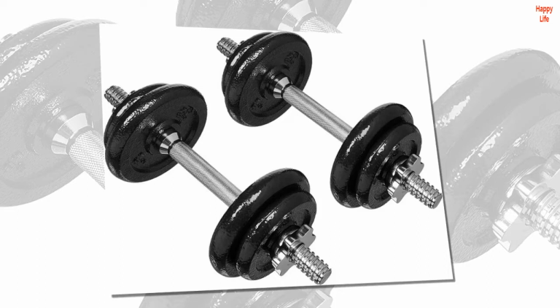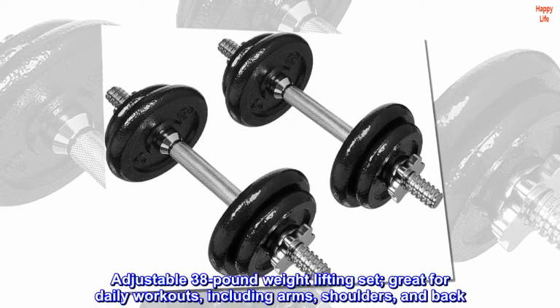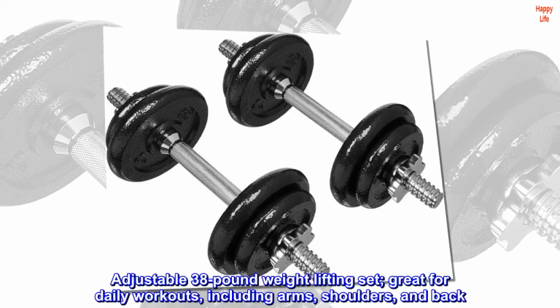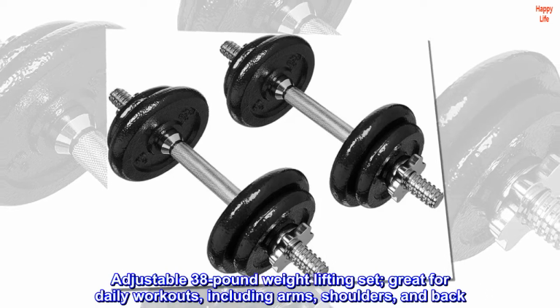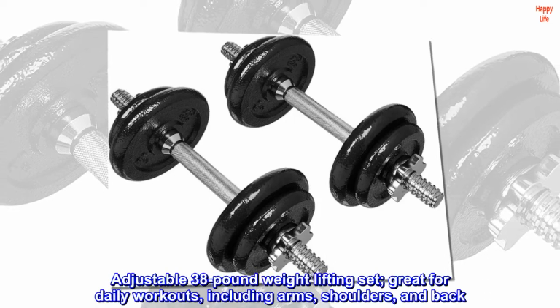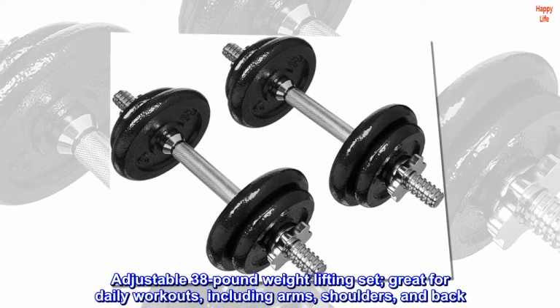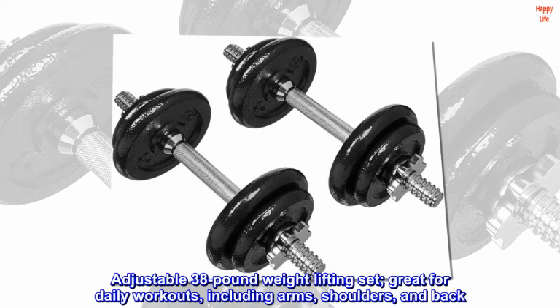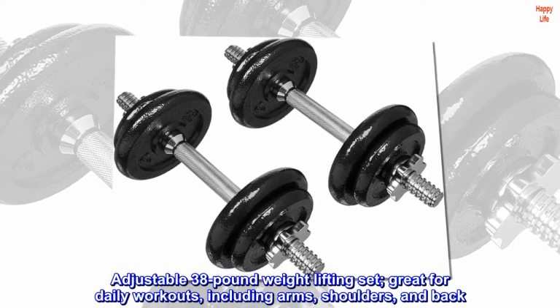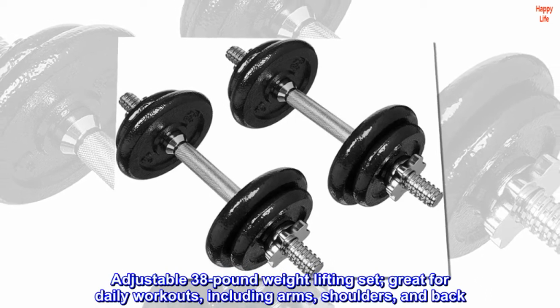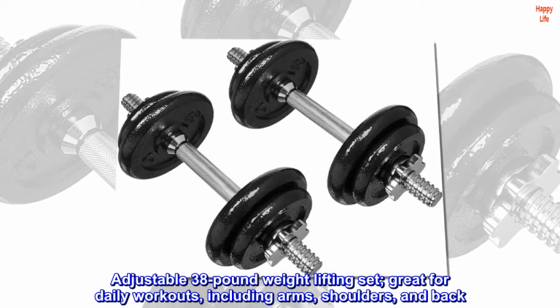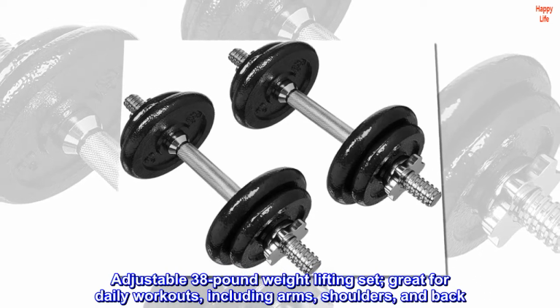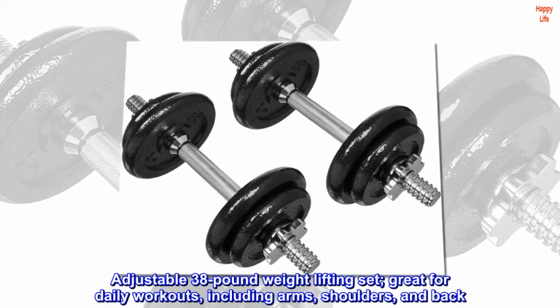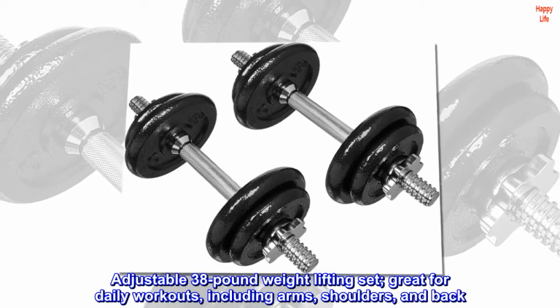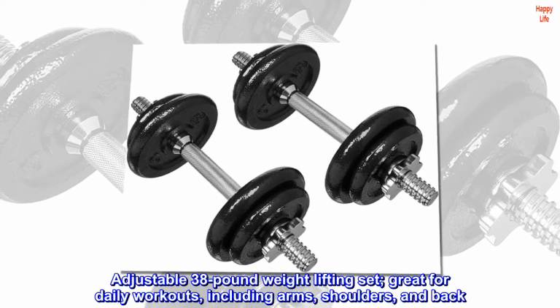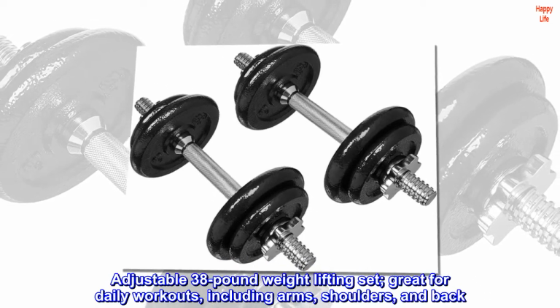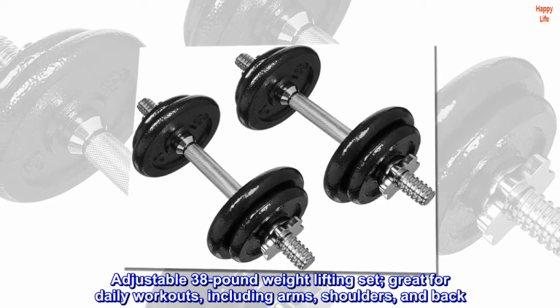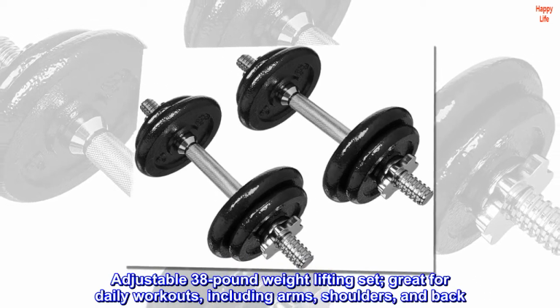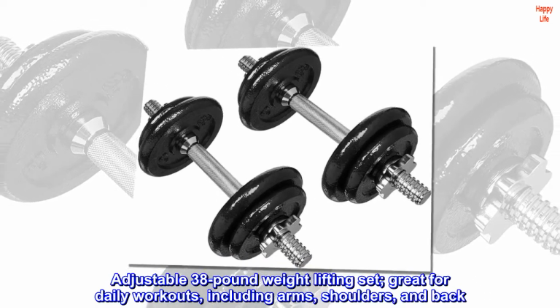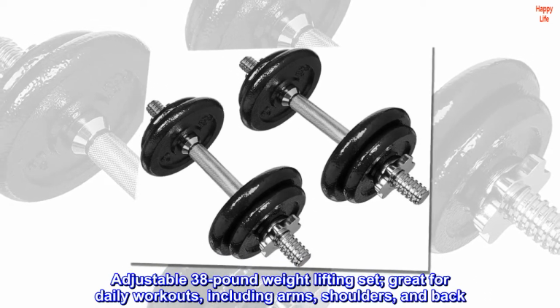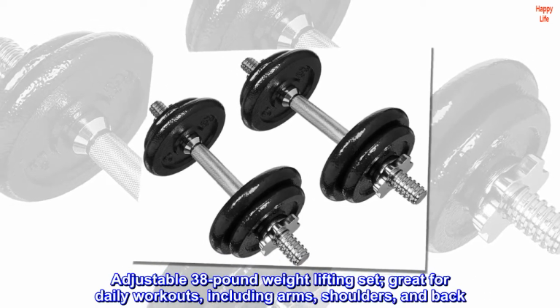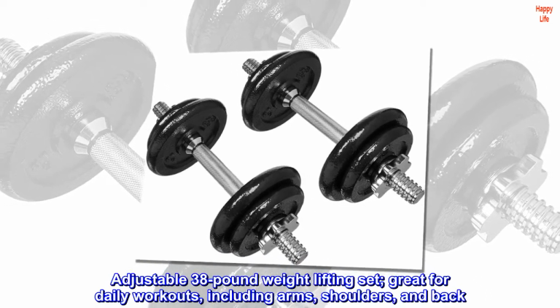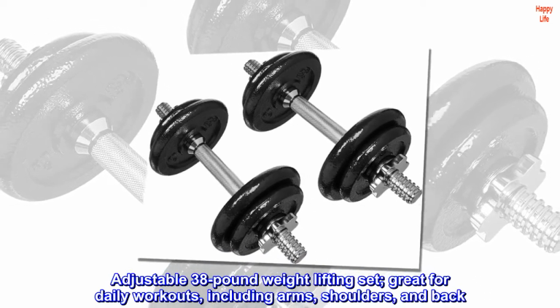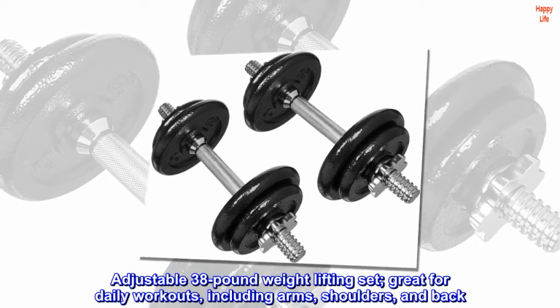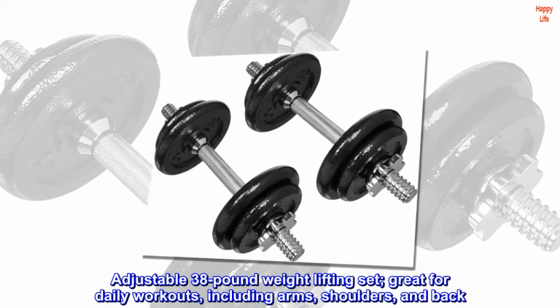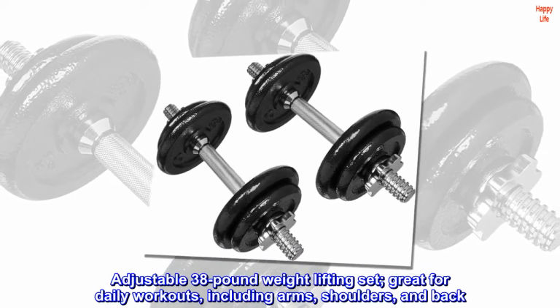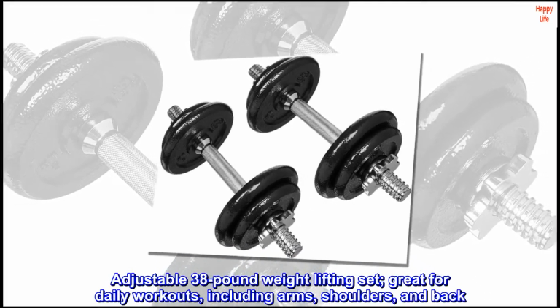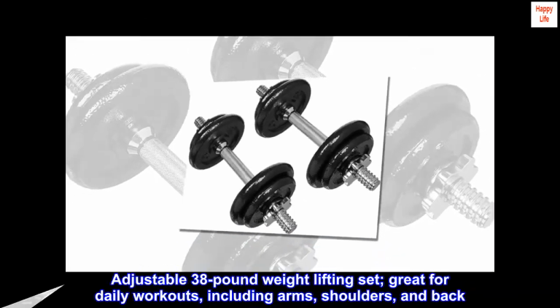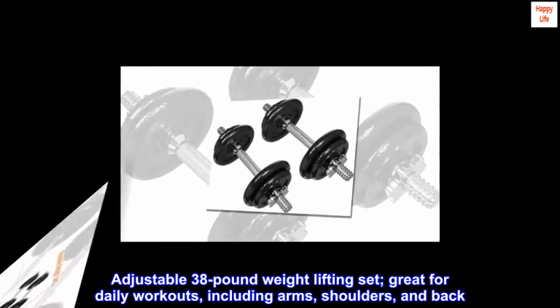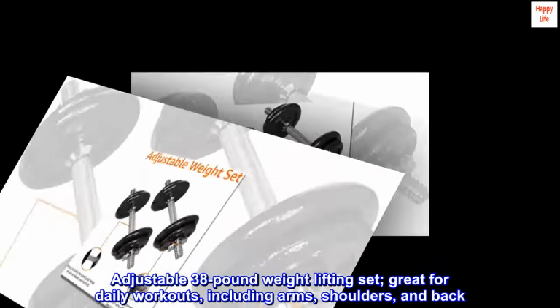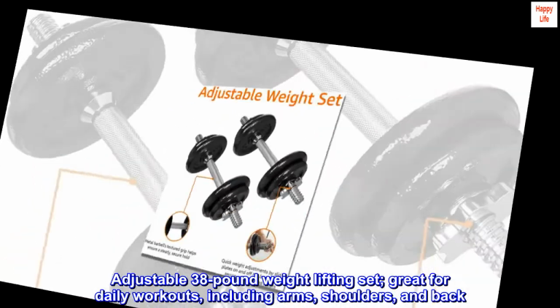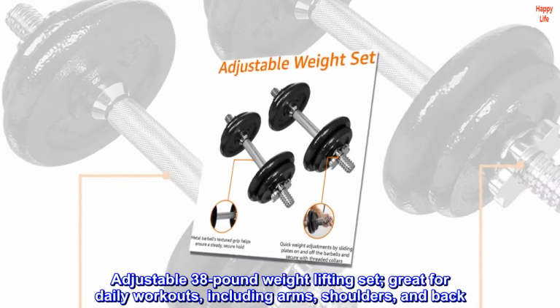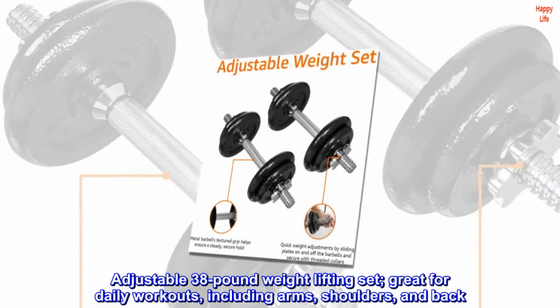Adjustable 38-pound weightlifting set. Great for daily workouts, including arms, shoulders, and back.